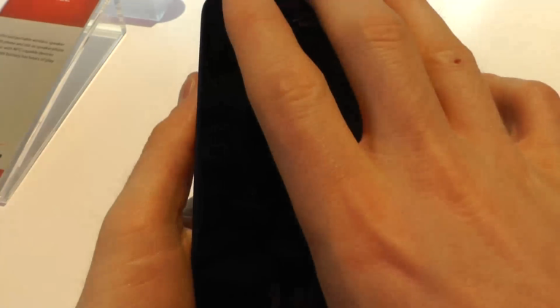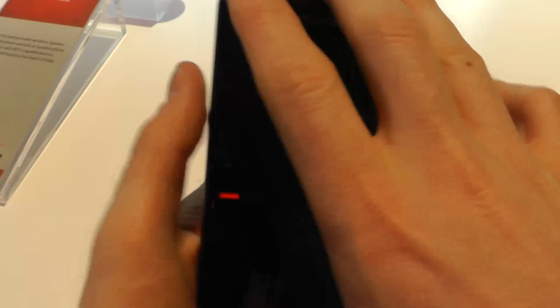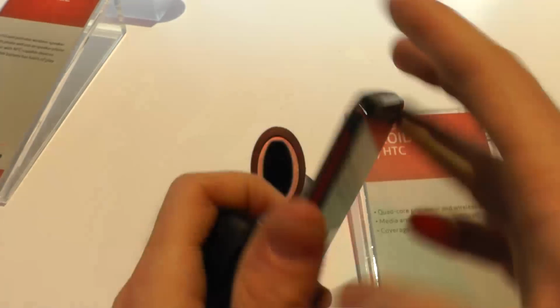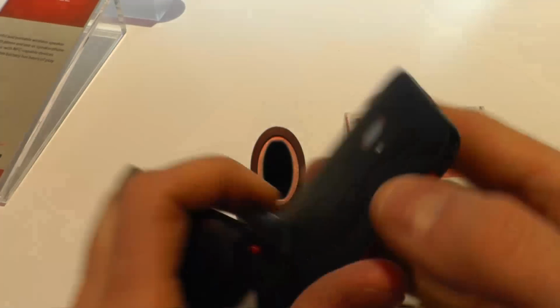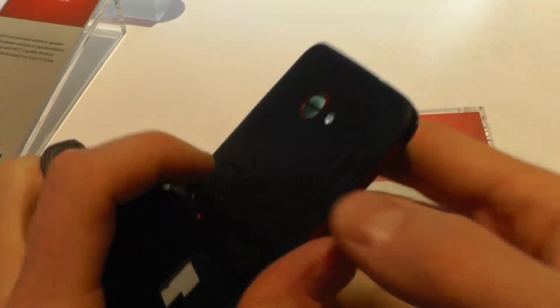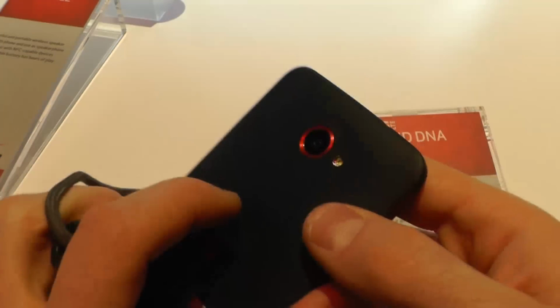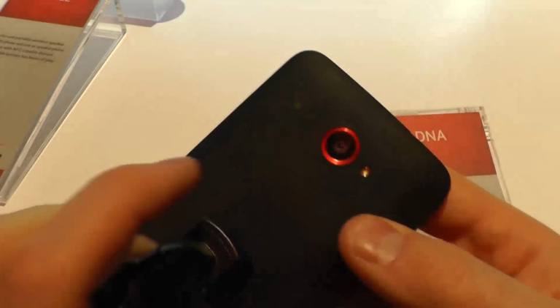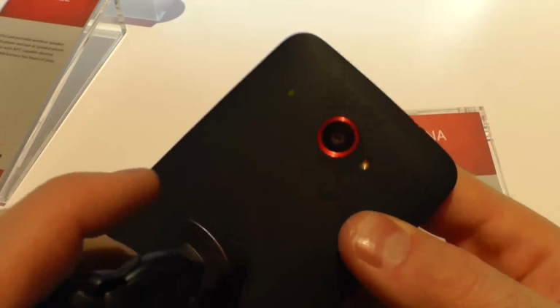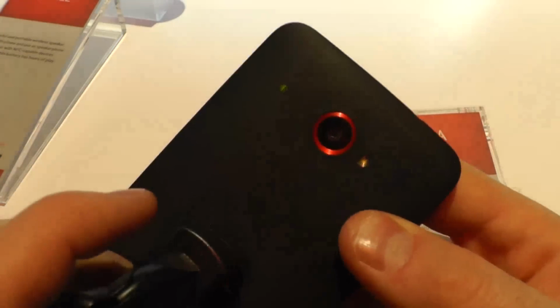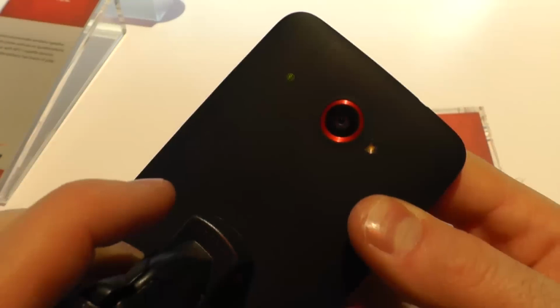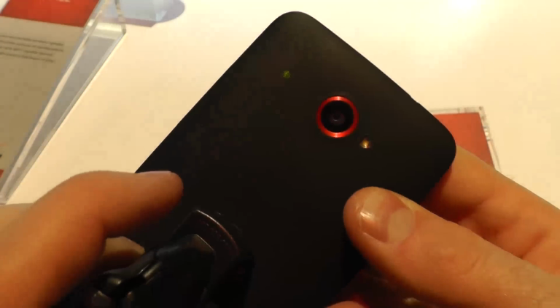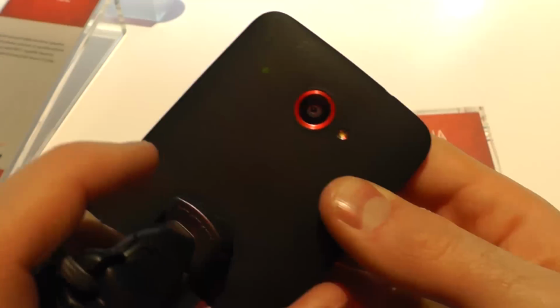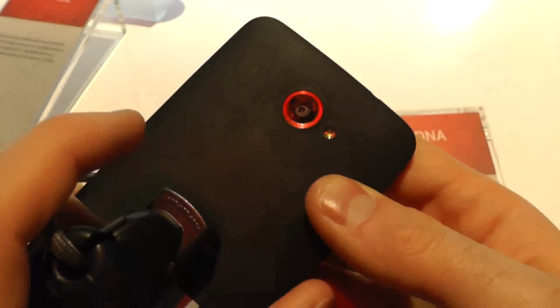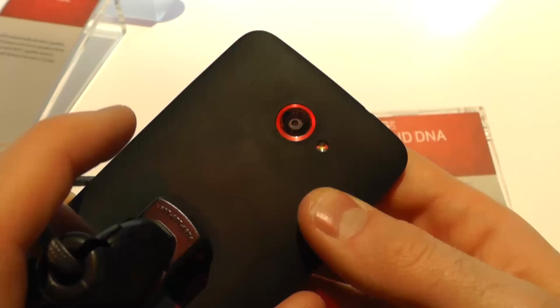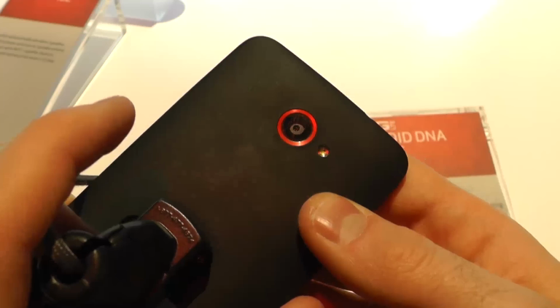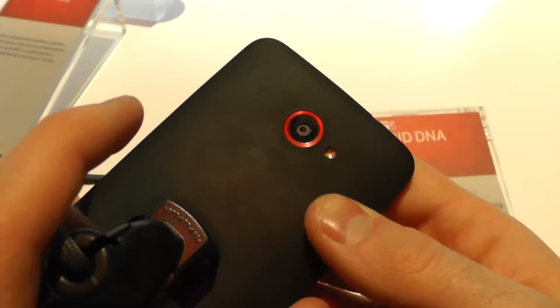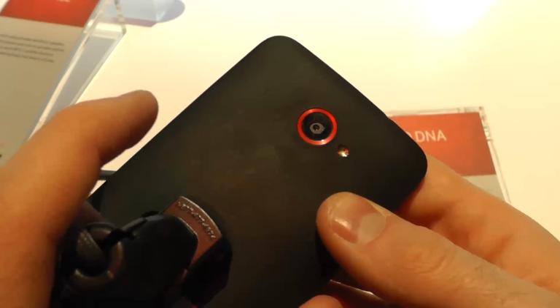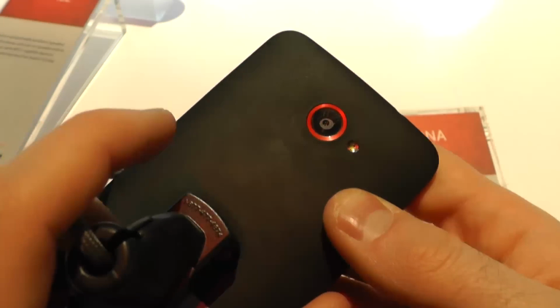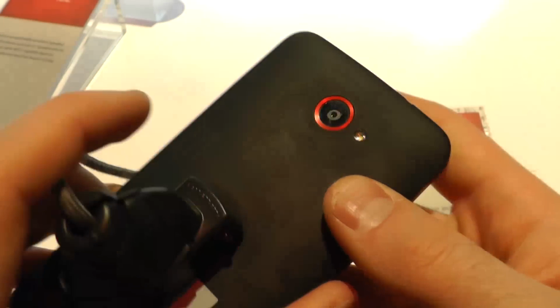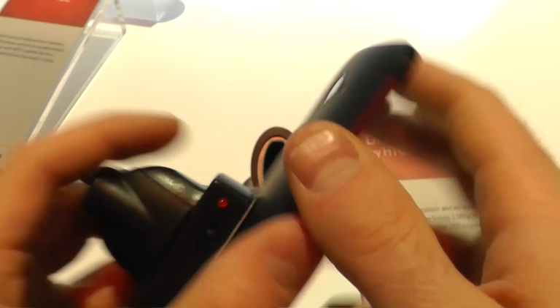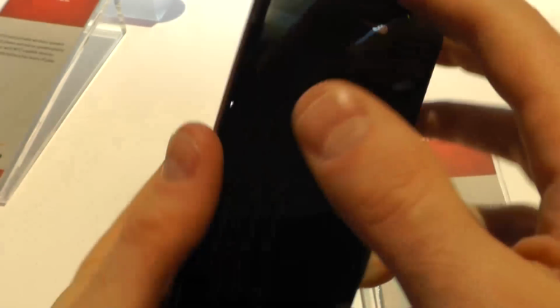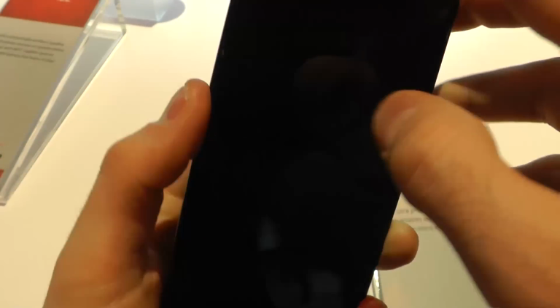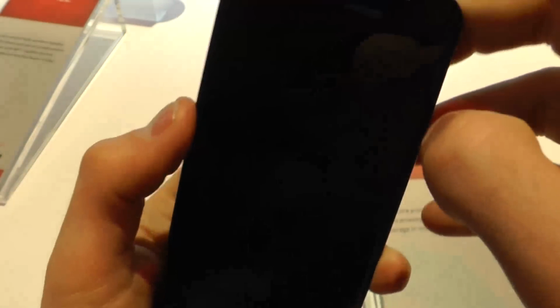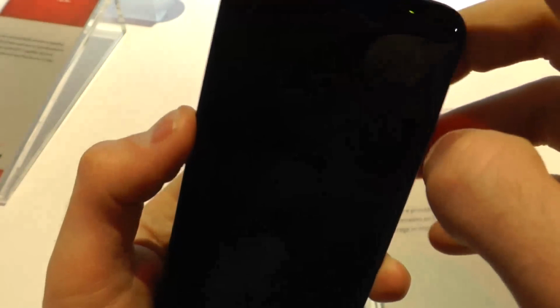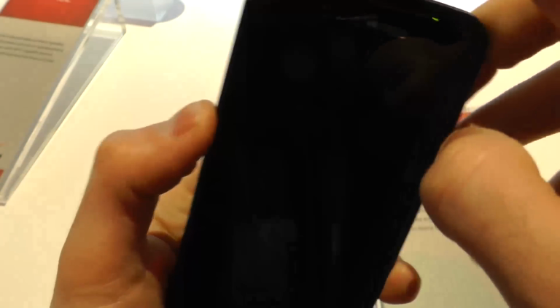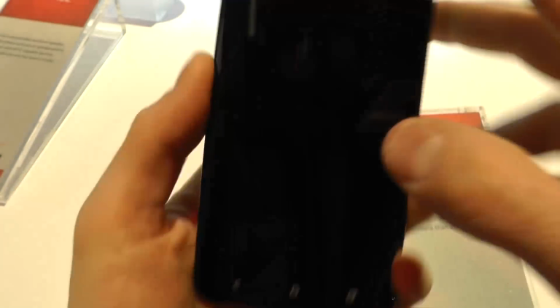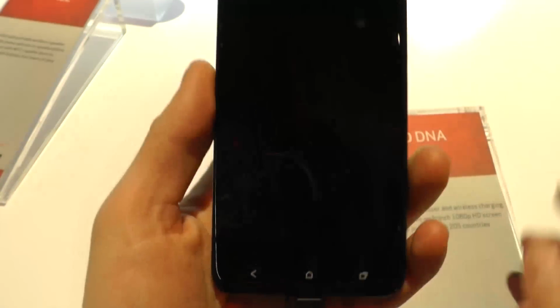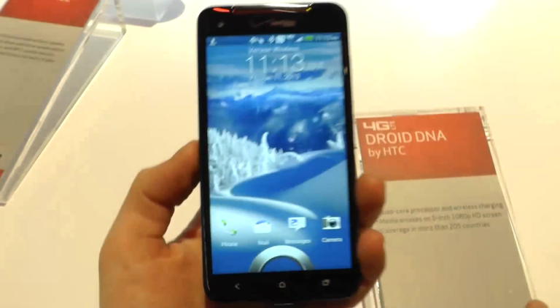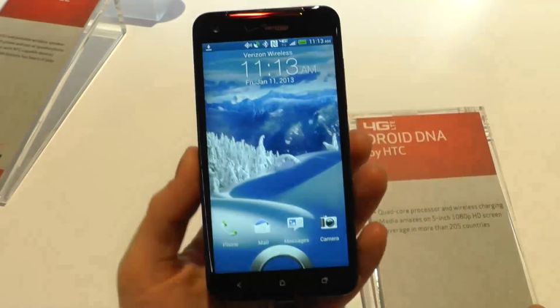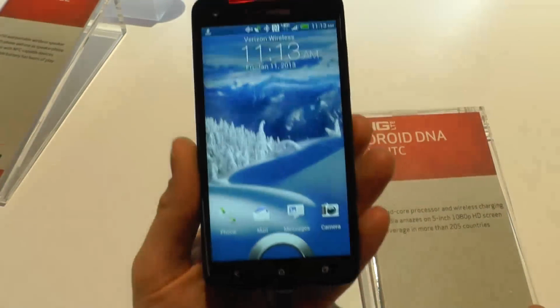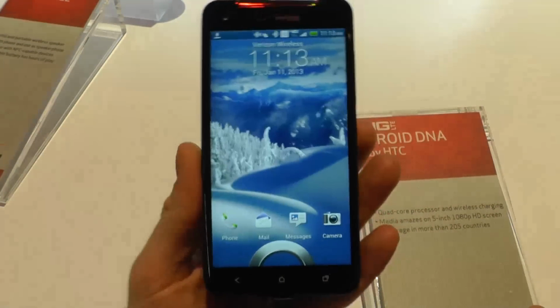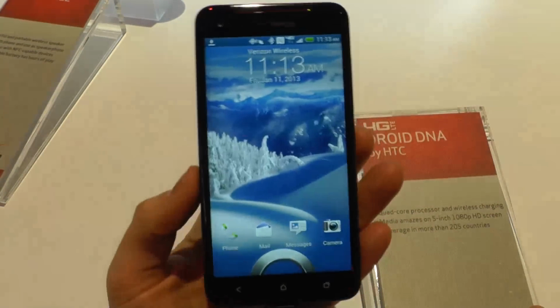On the back, the 8 megapixel camera with the LED flash.